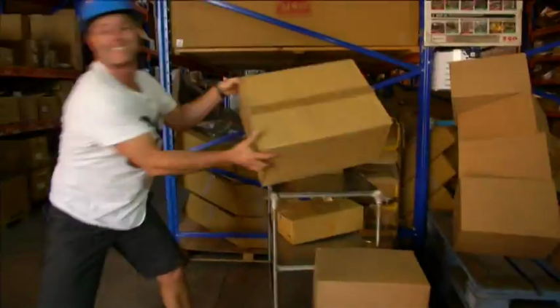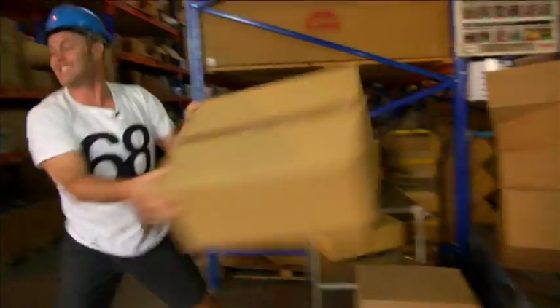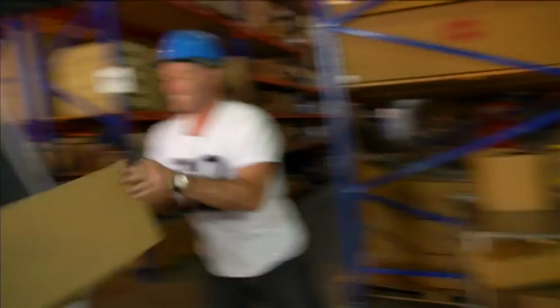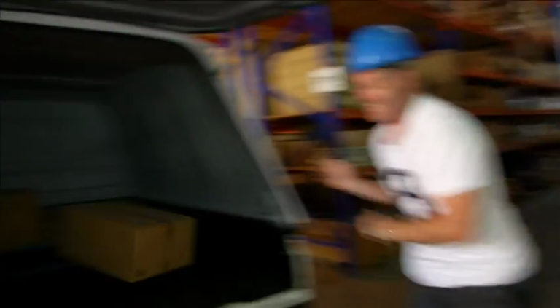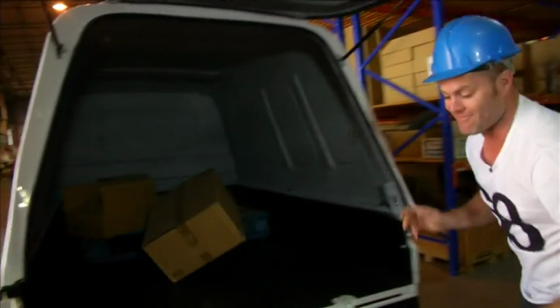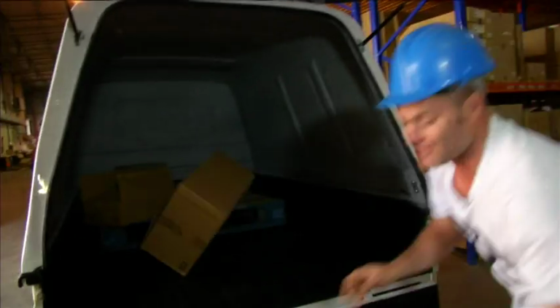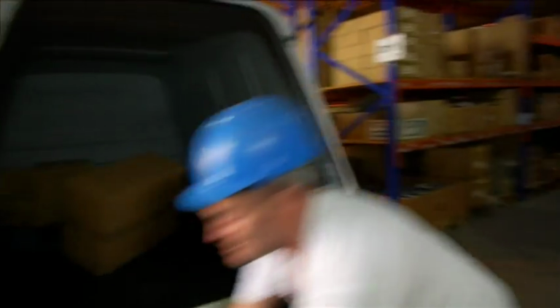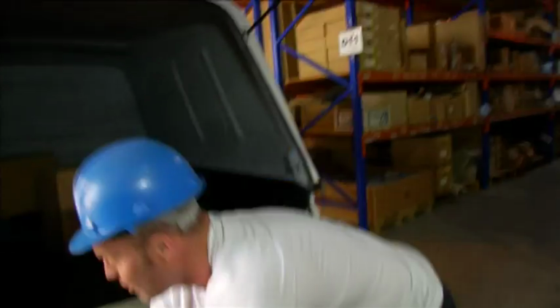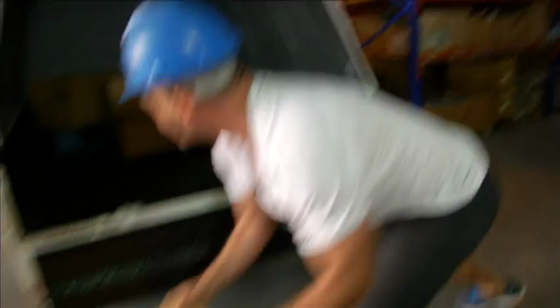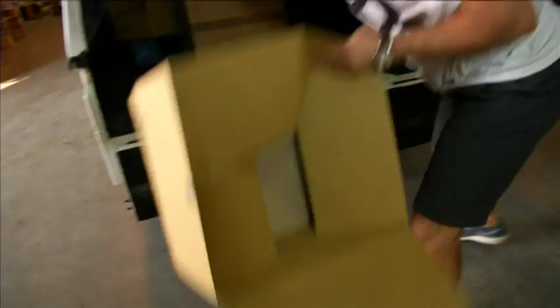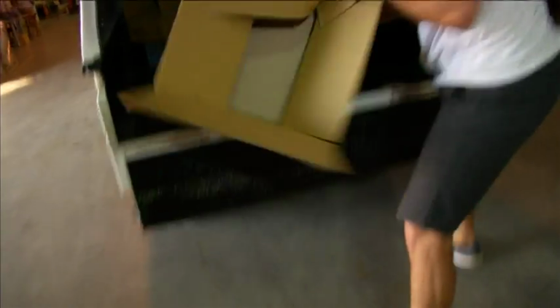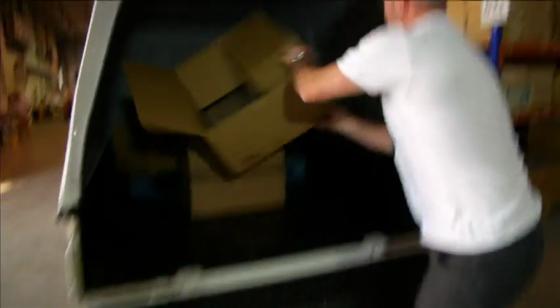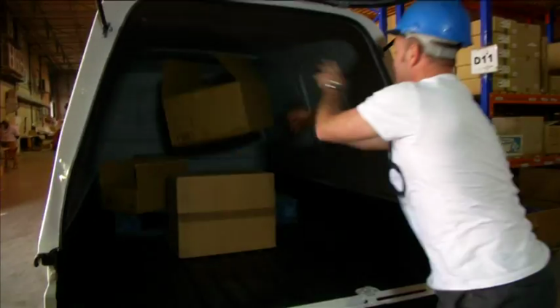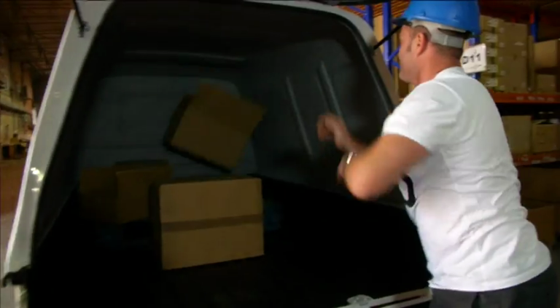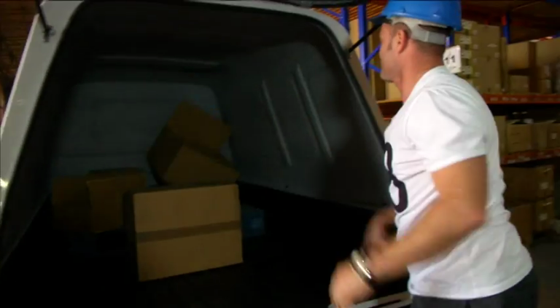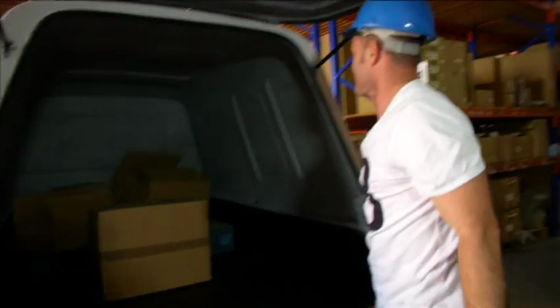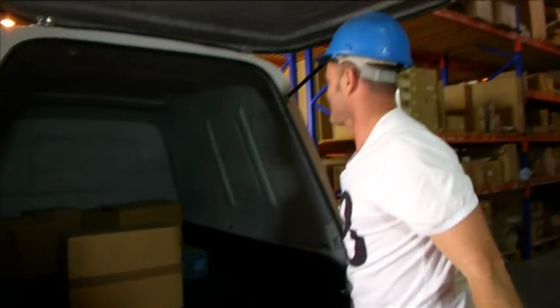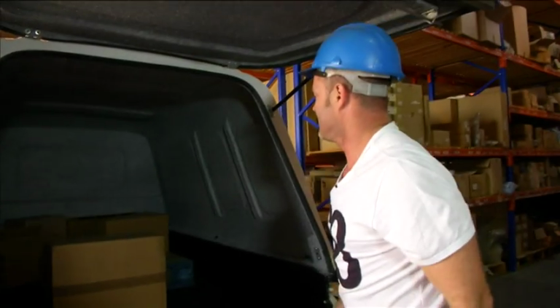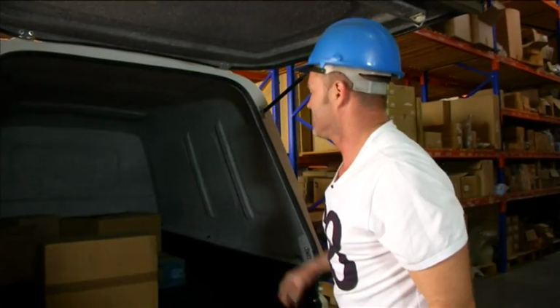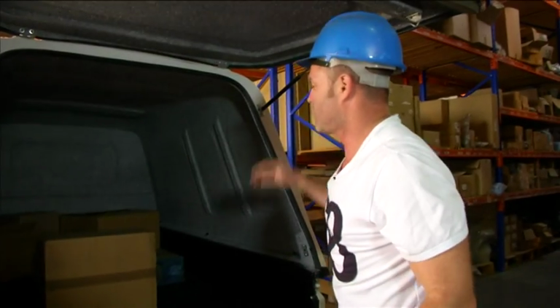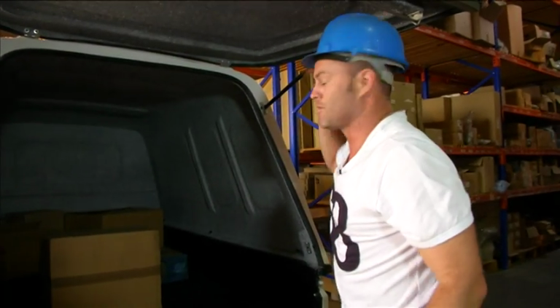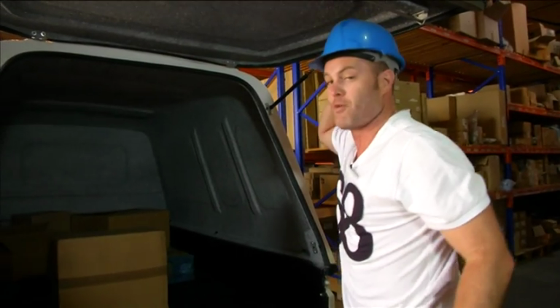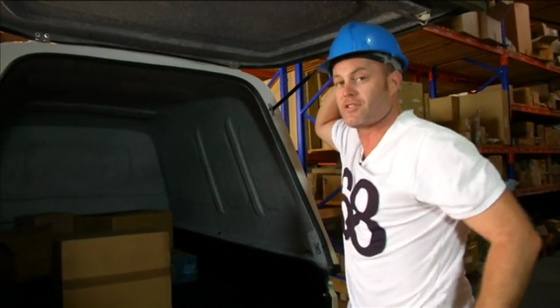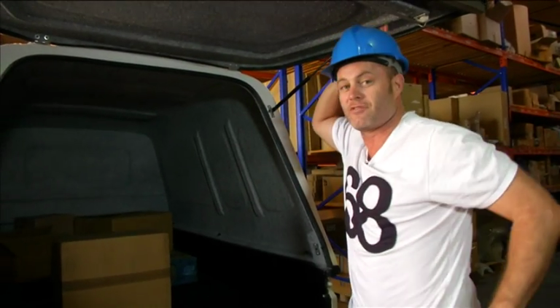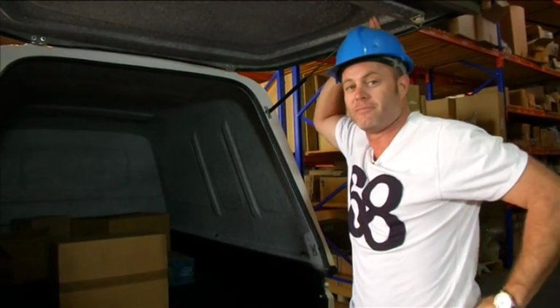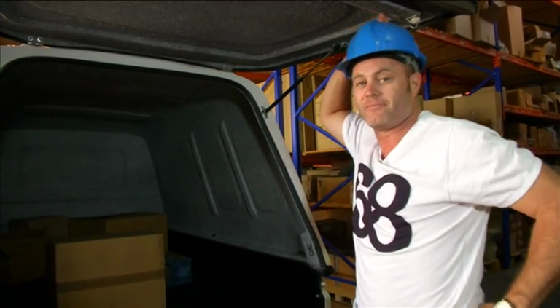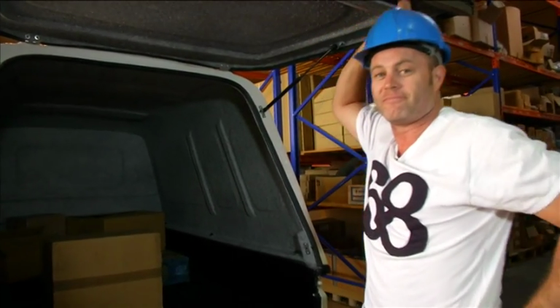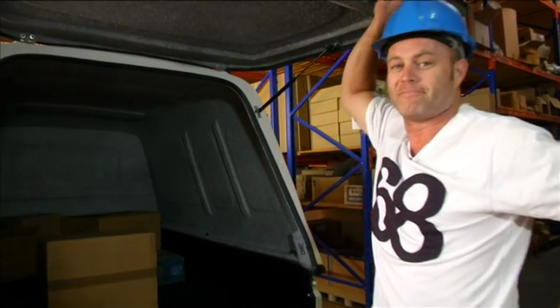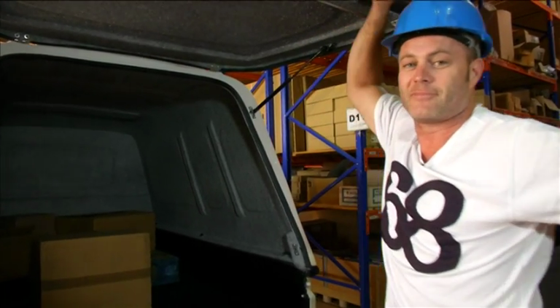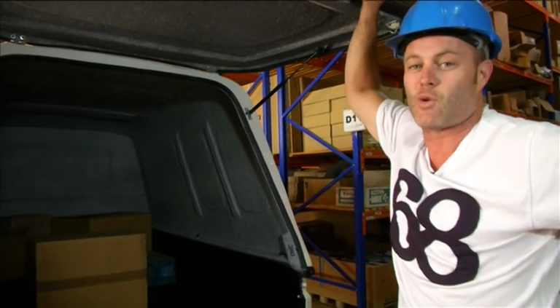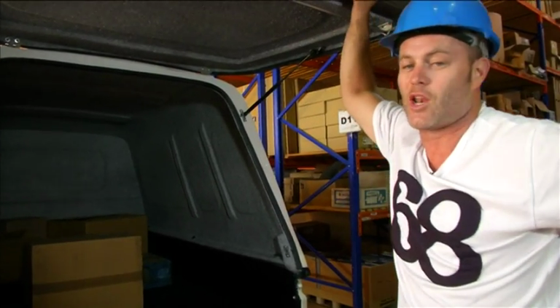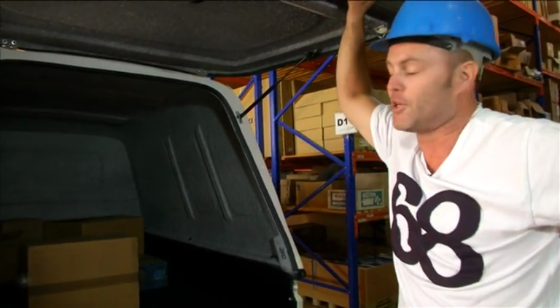I love loading boxes. This car is impressive. It's quite a load.